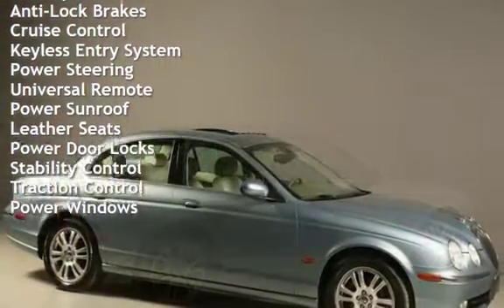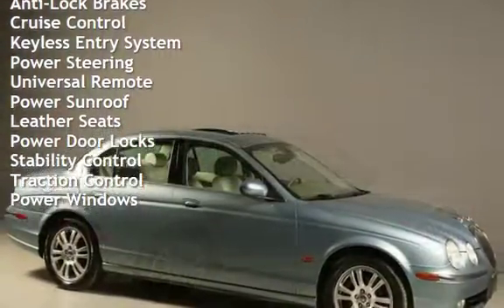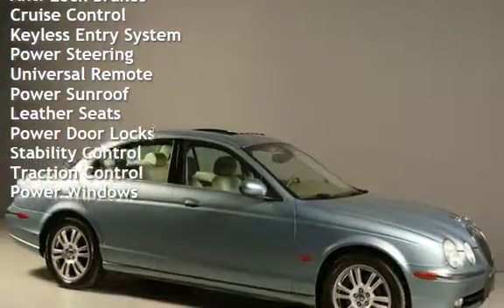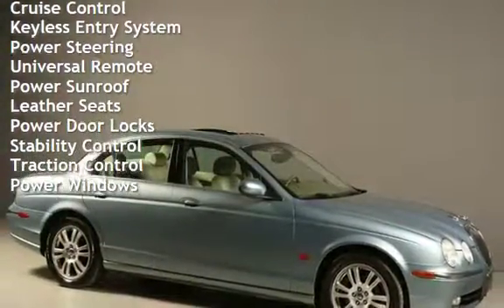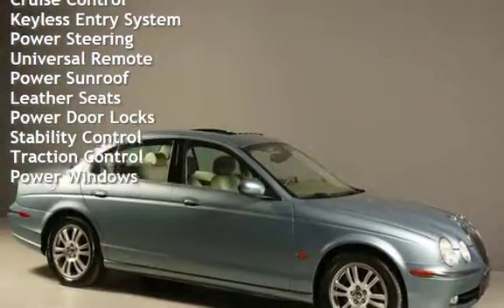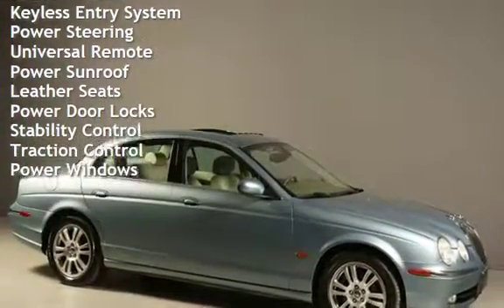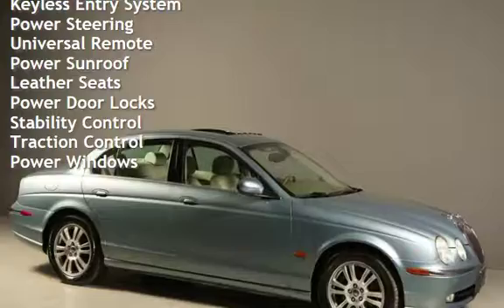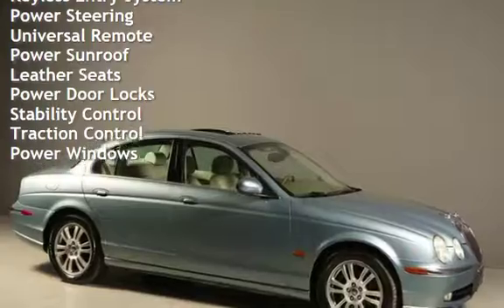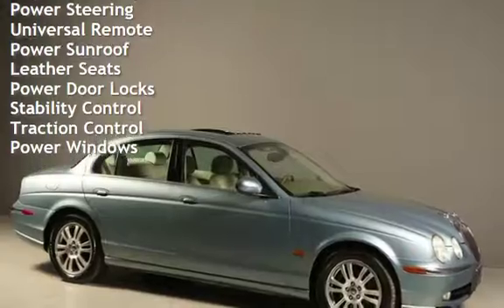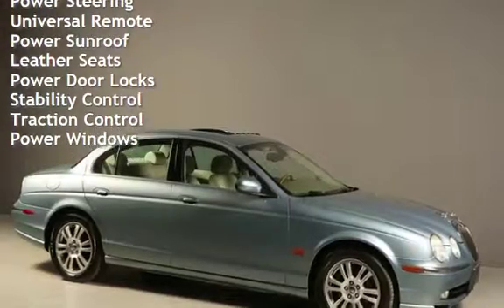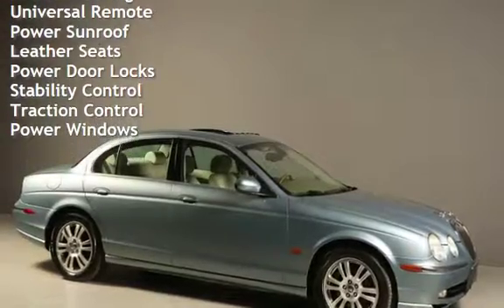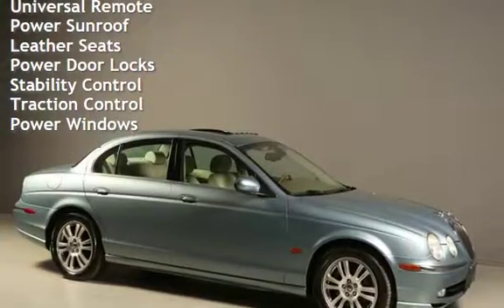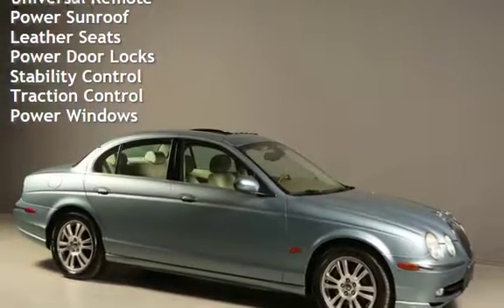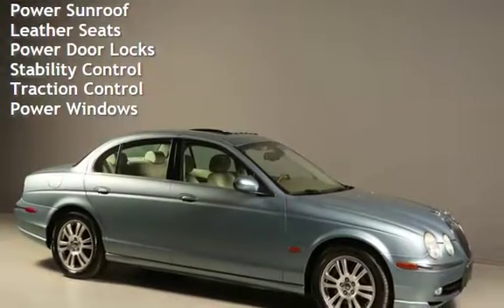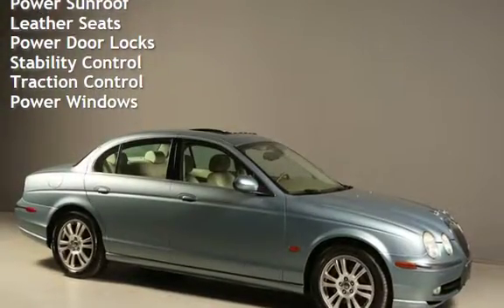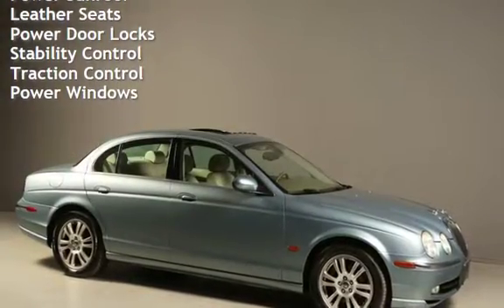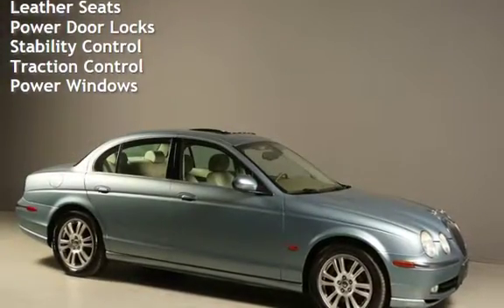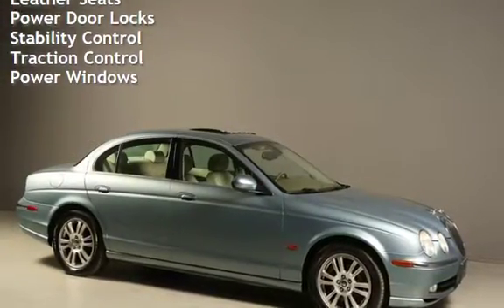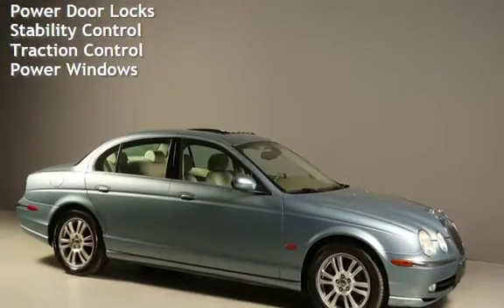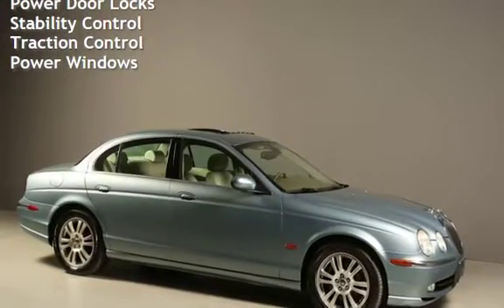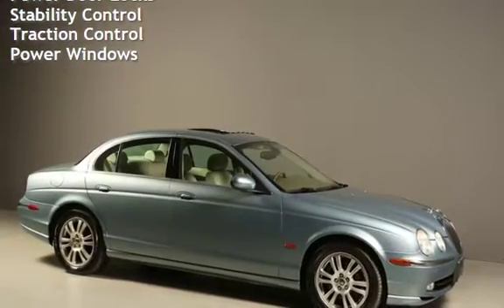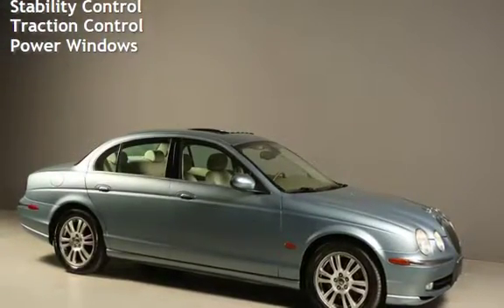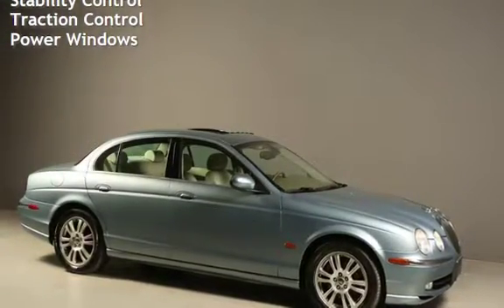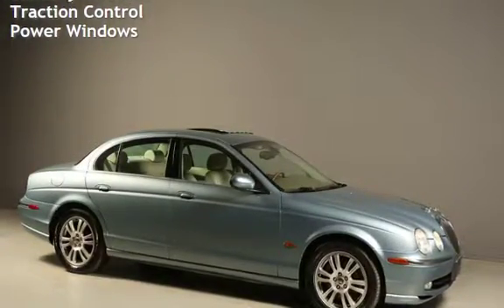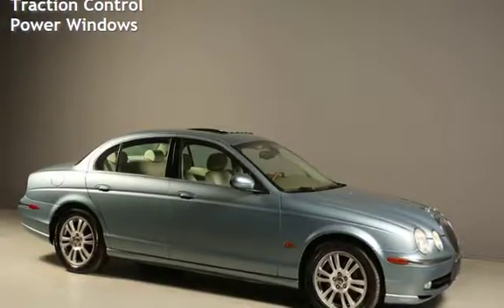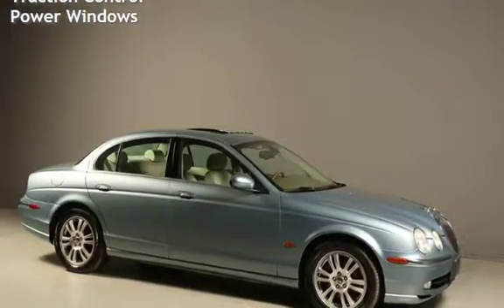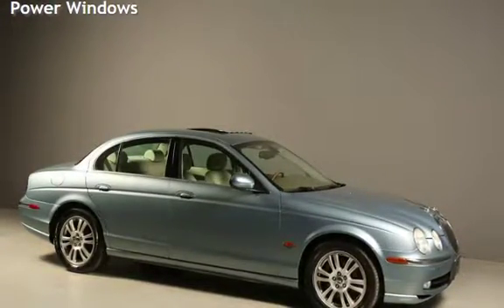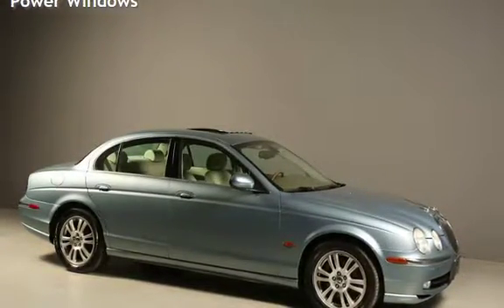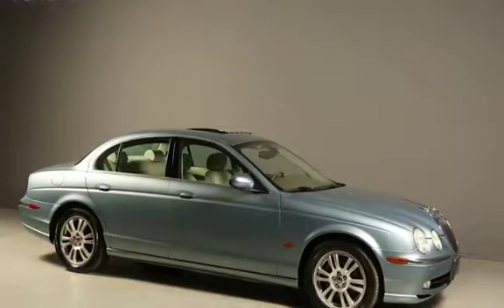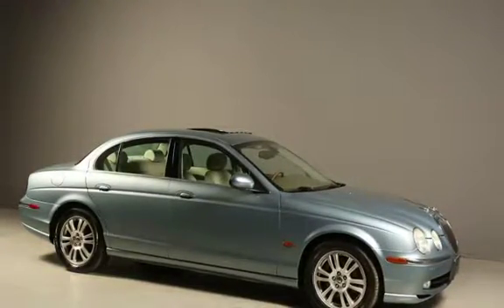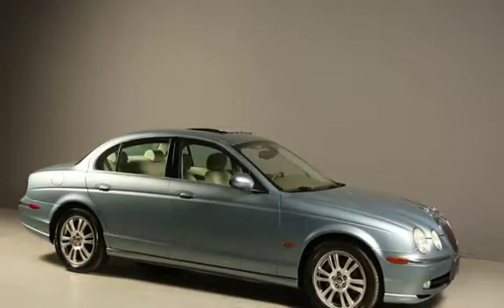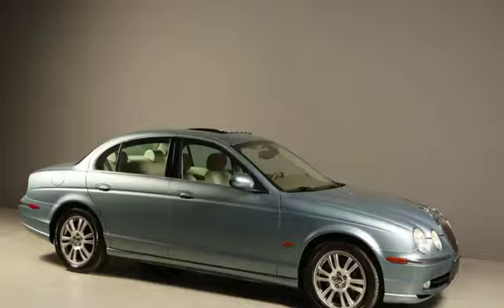Power sunroof, leather seats, power door locks, stability control, traction control, and power windows.